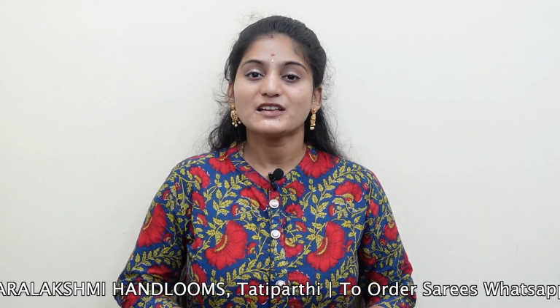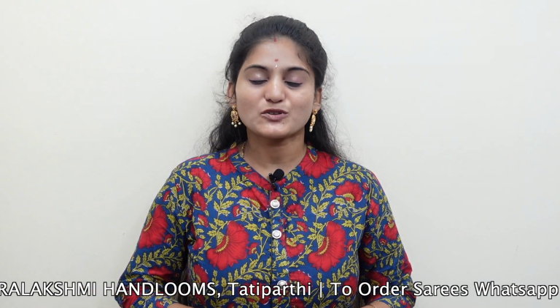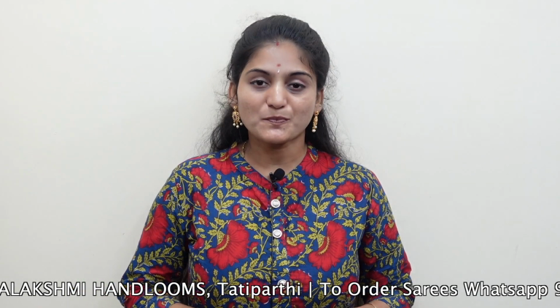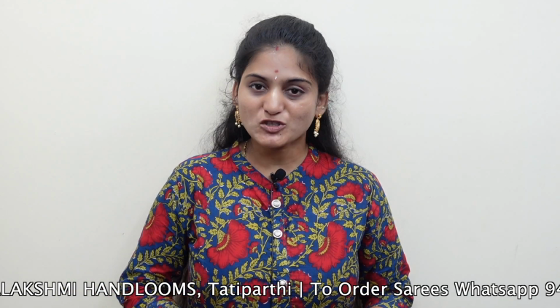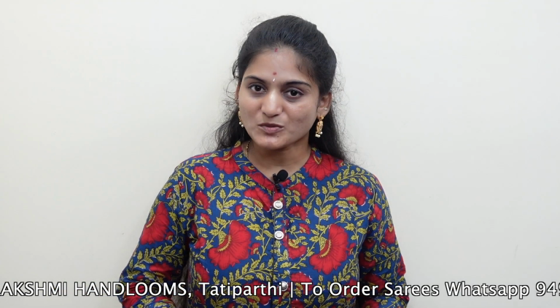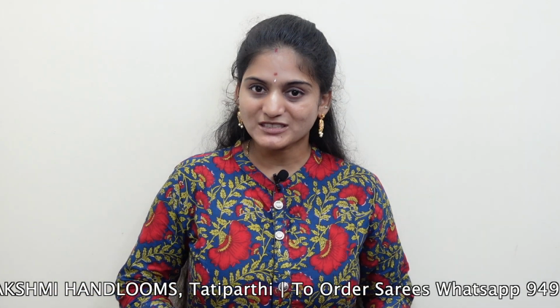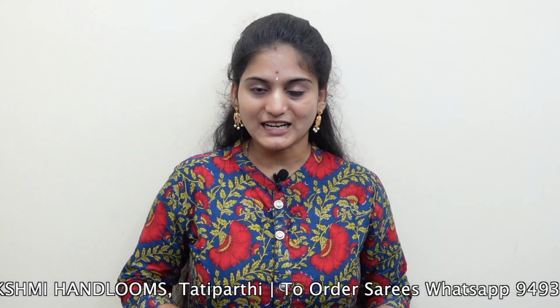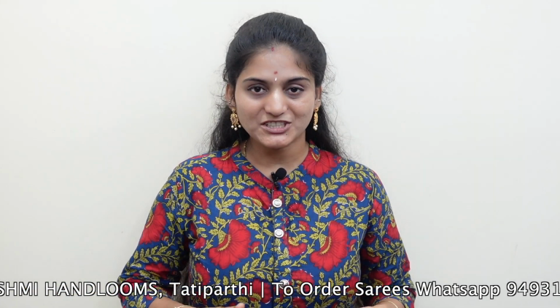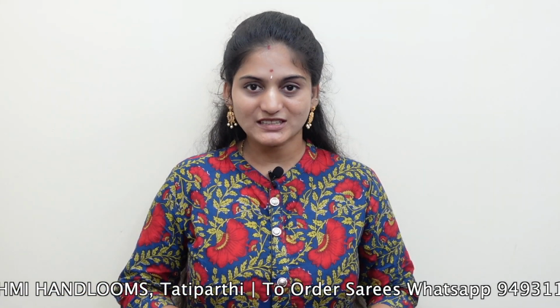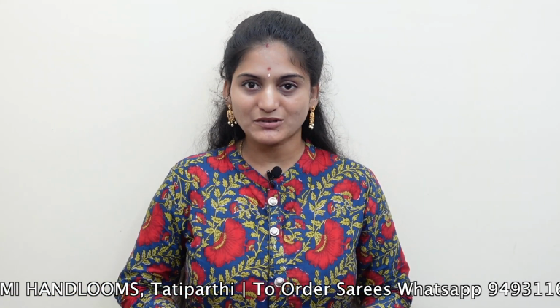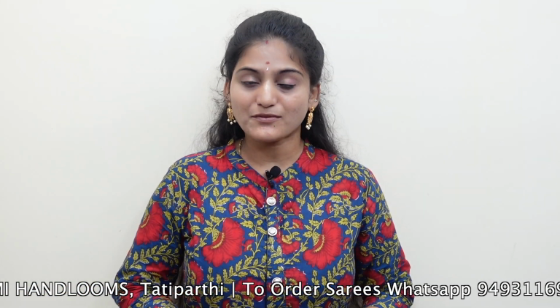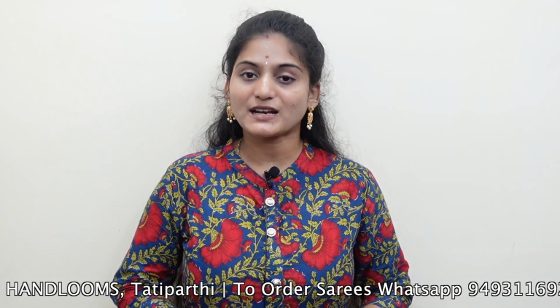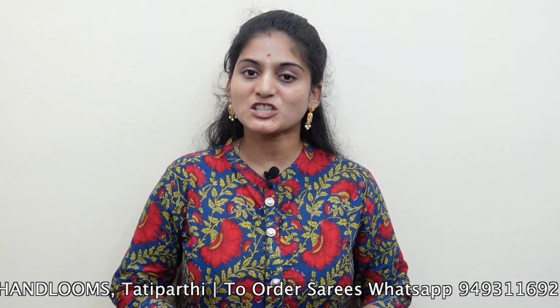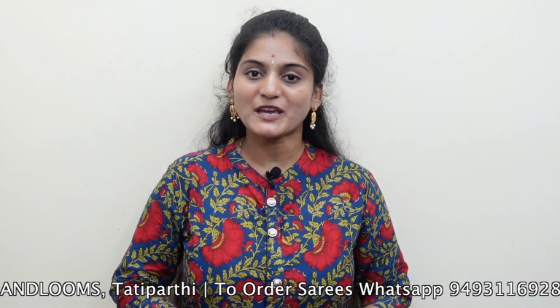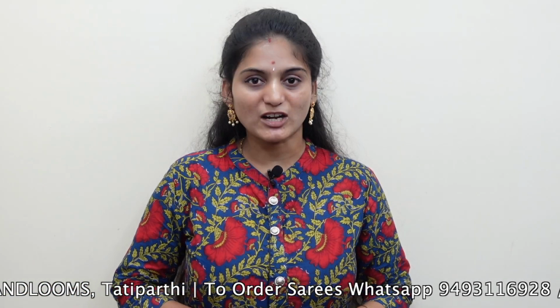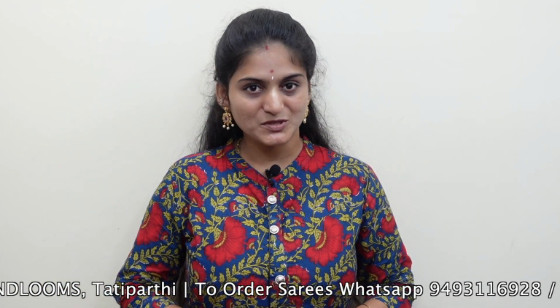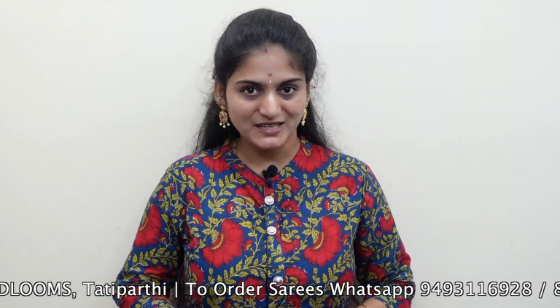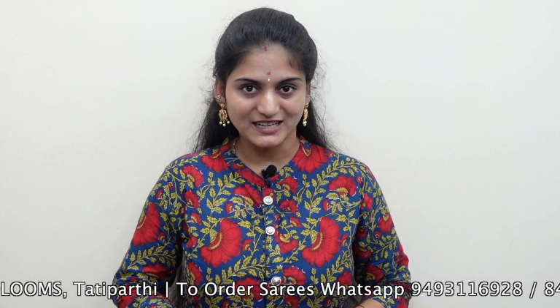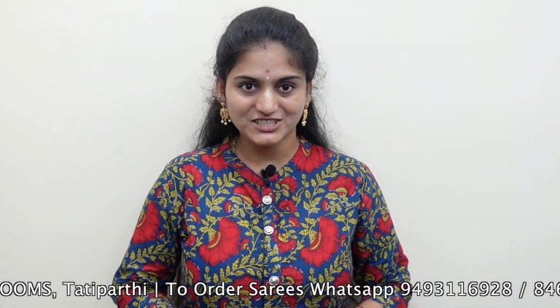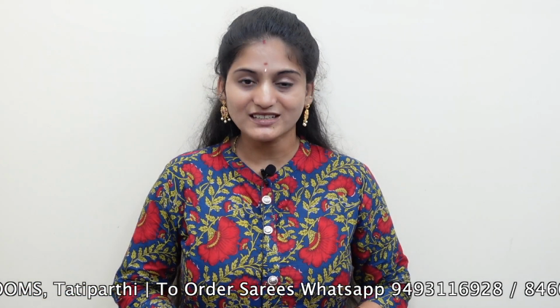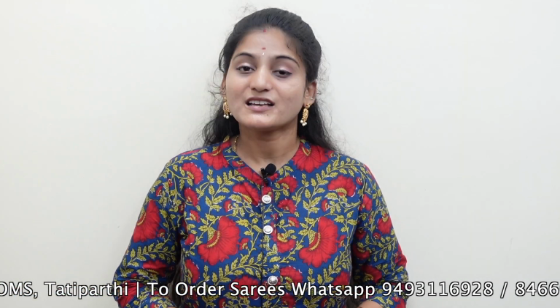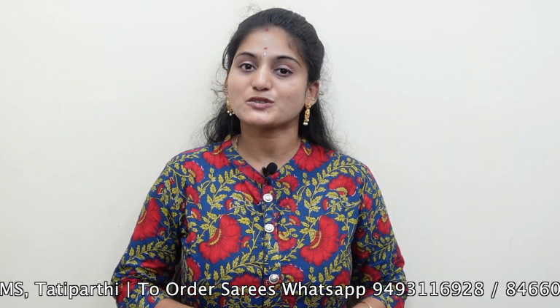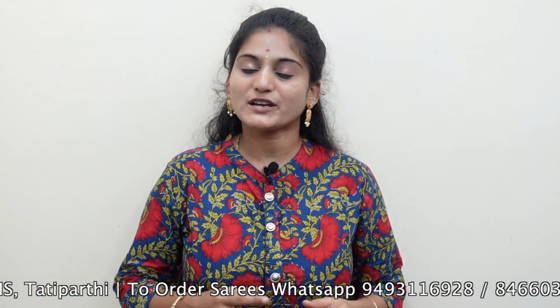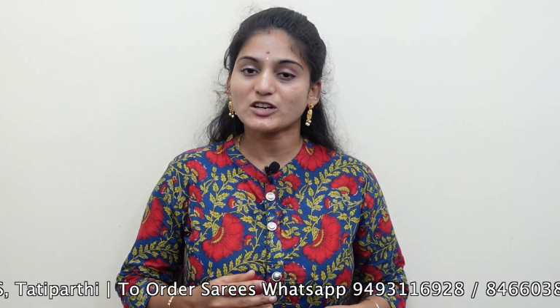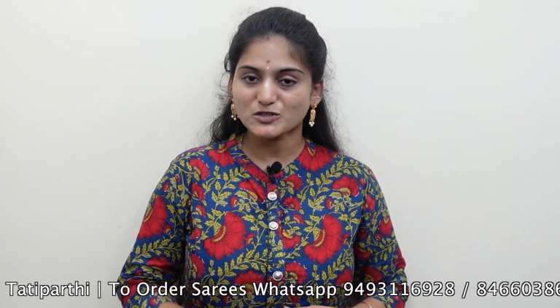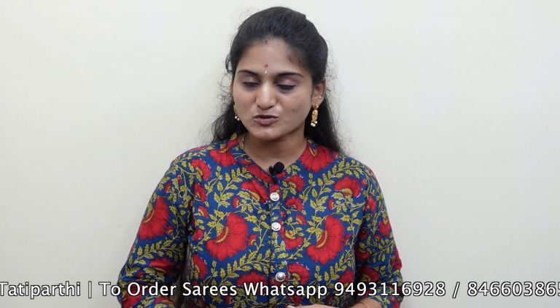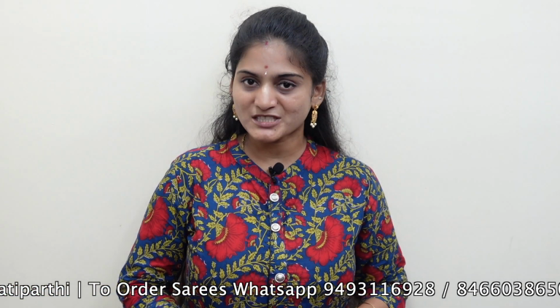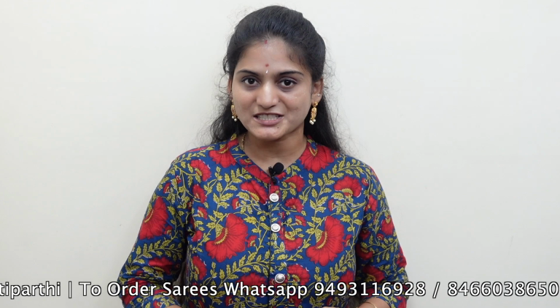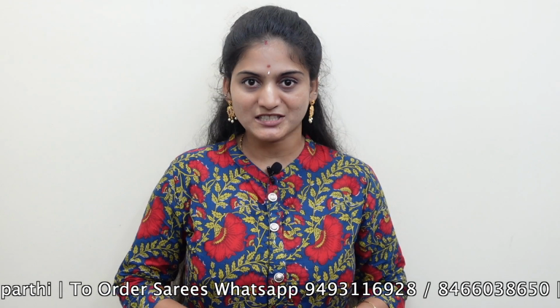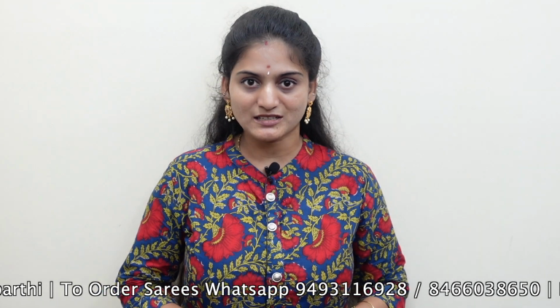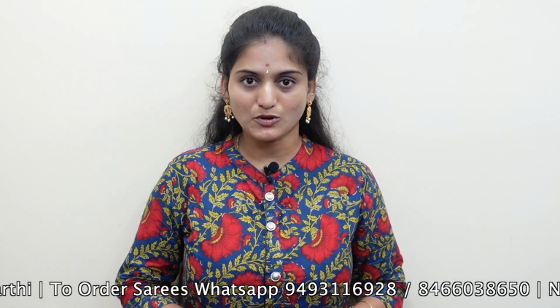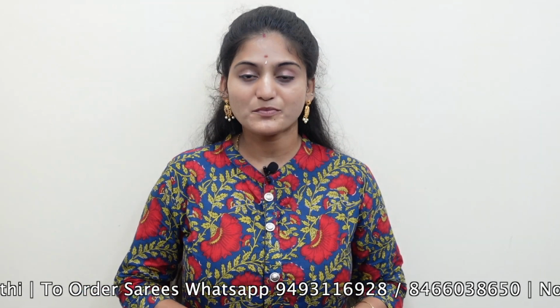Now I am going to show you the collection of Varlakshmi Hand Loom Sarees. I am going to show you the links in the description box.